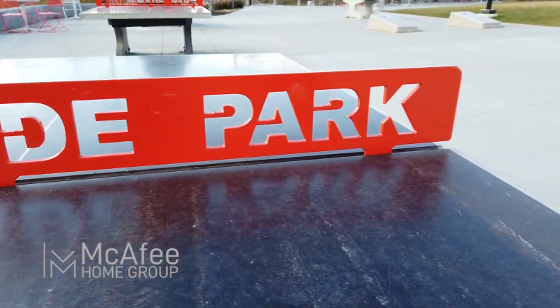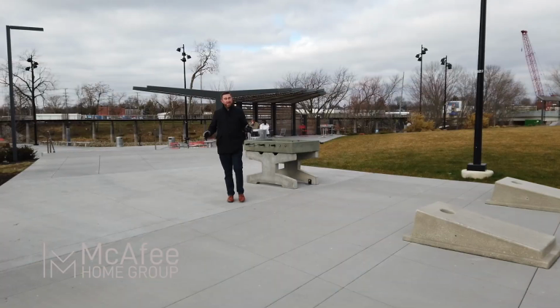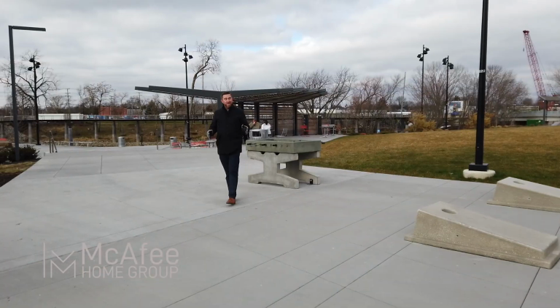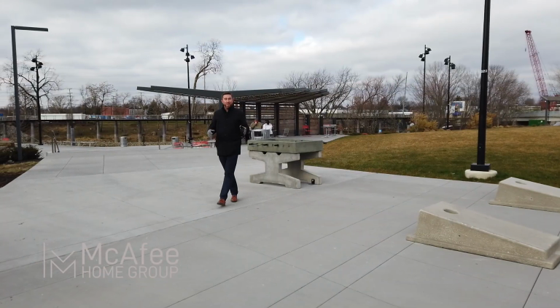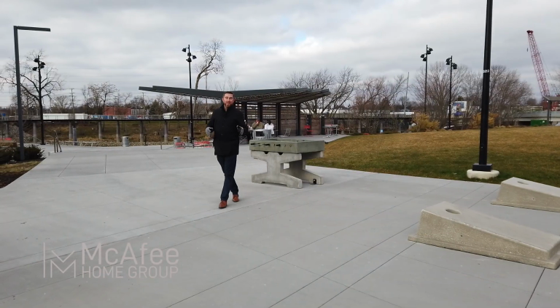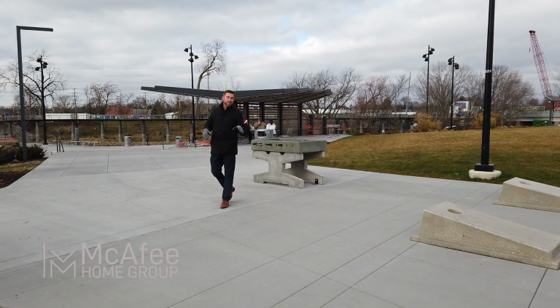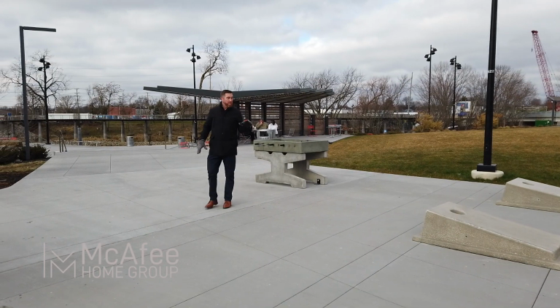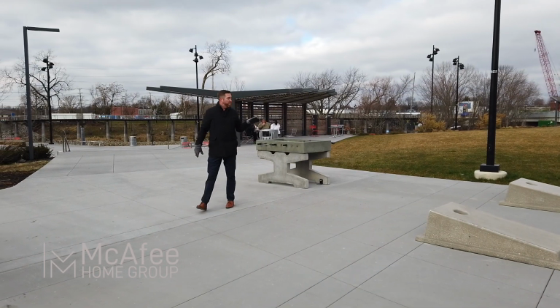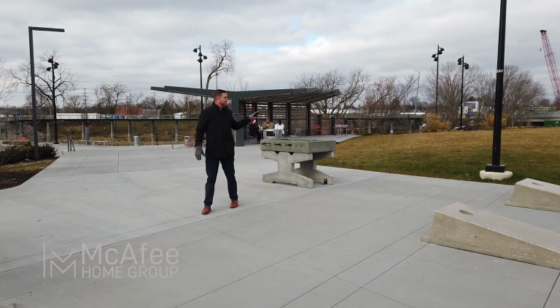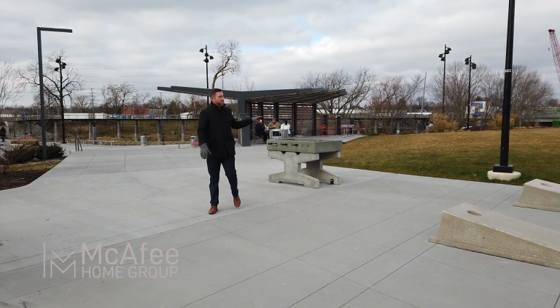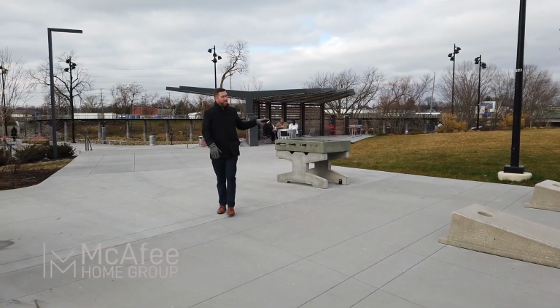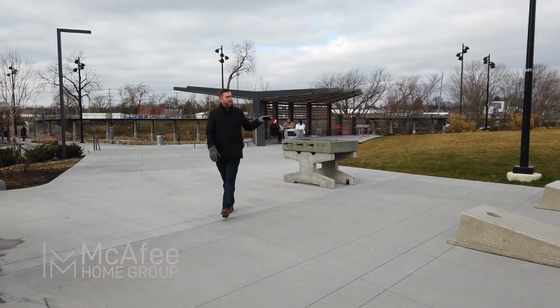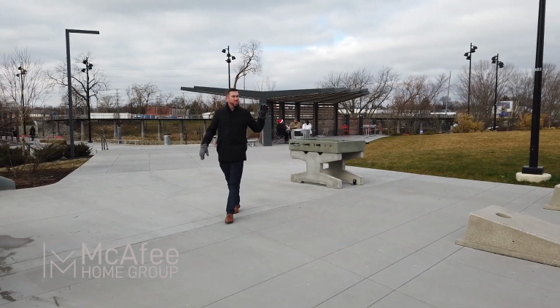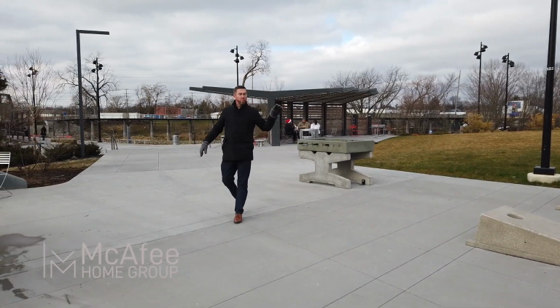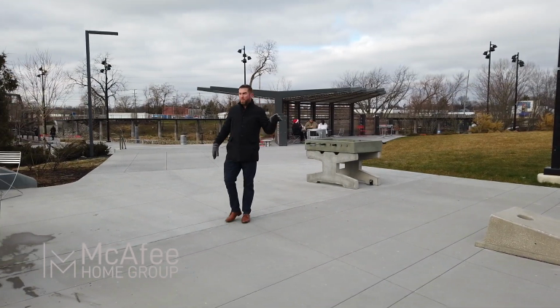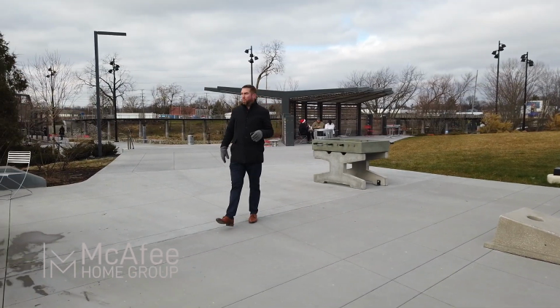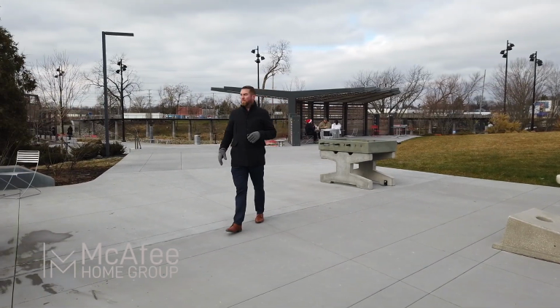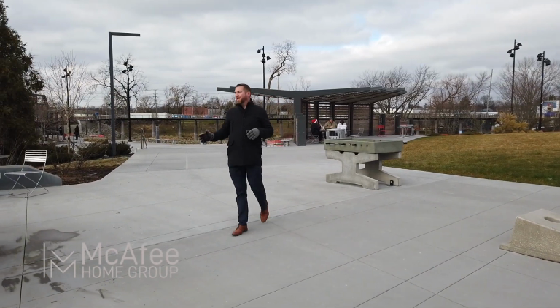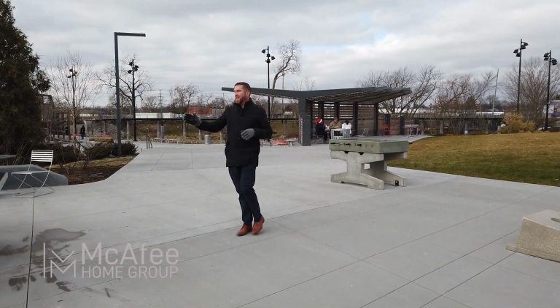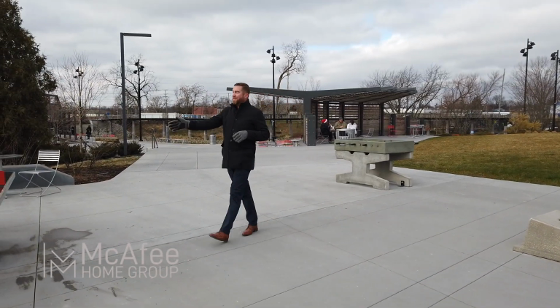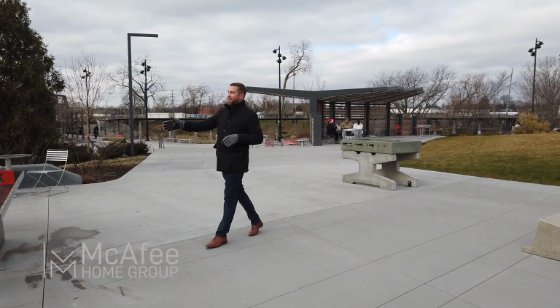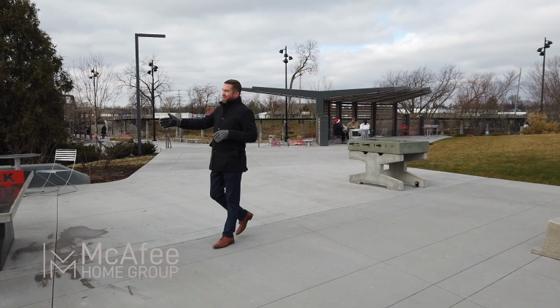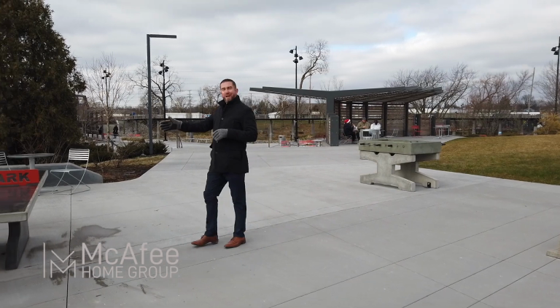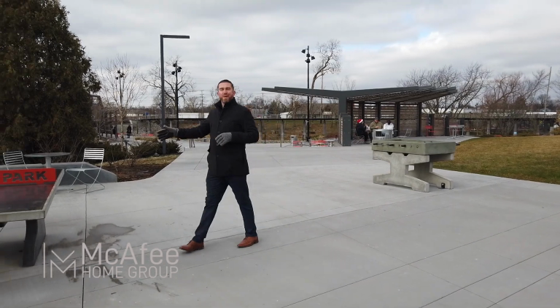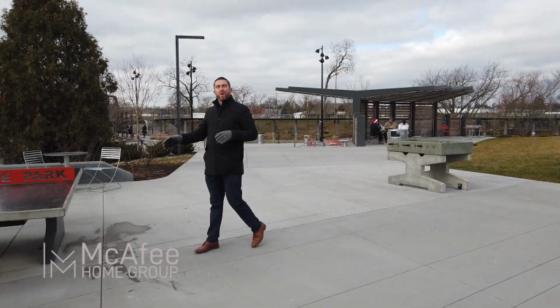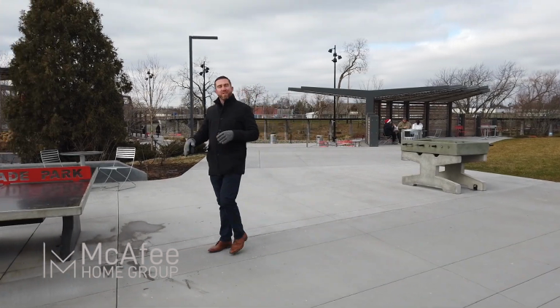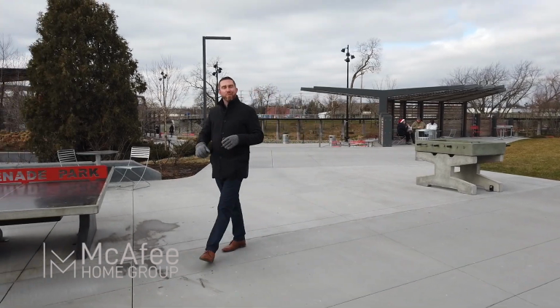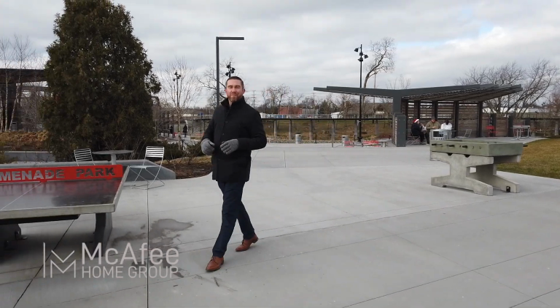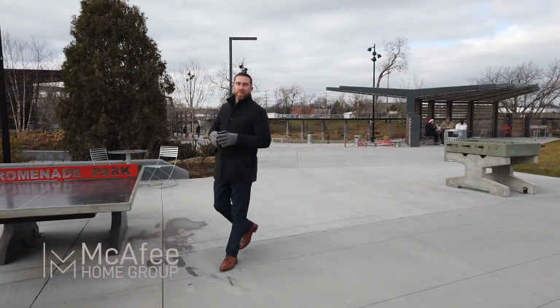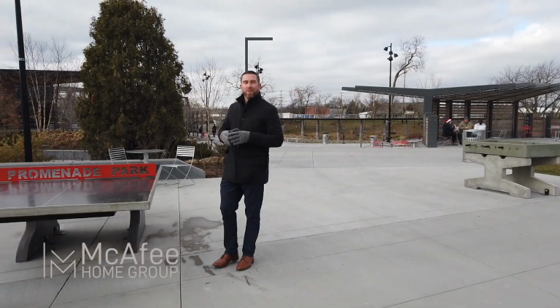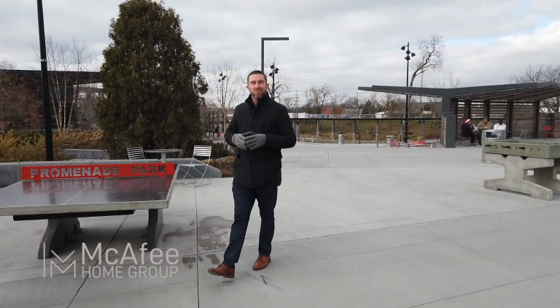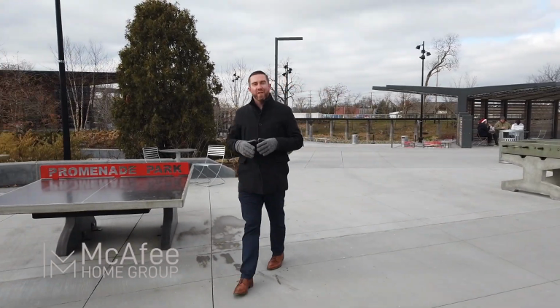In the summer, you'll be able to play foosball, cornhole. They even have an on-site ping-pong table here for people to enjoy.